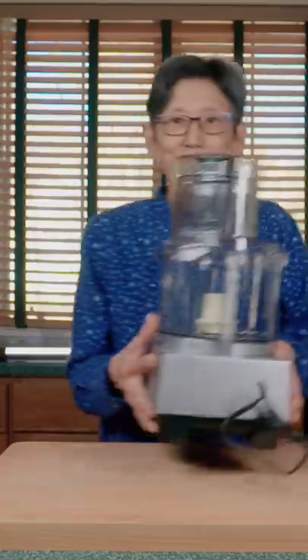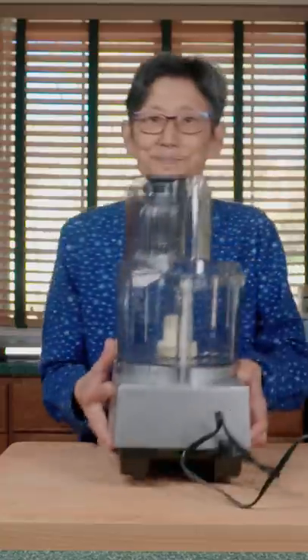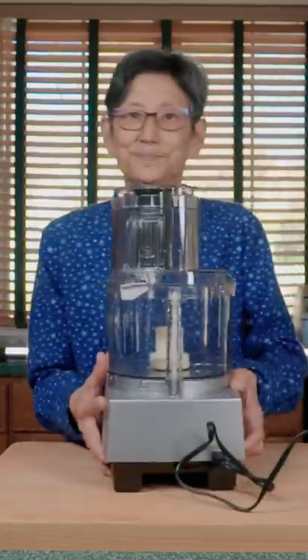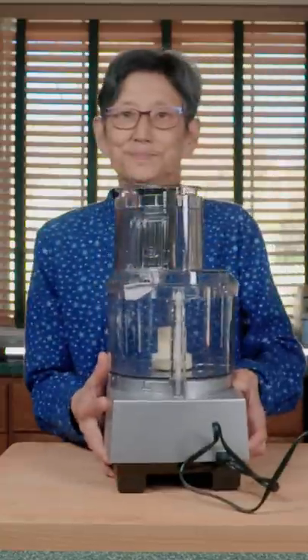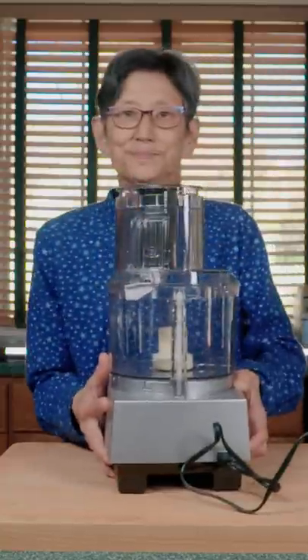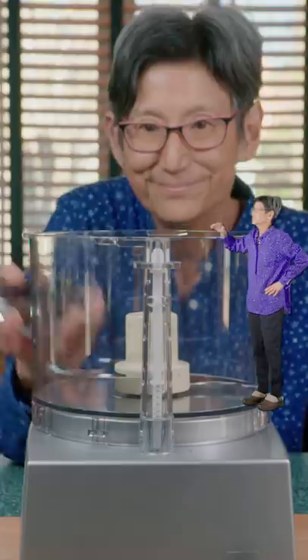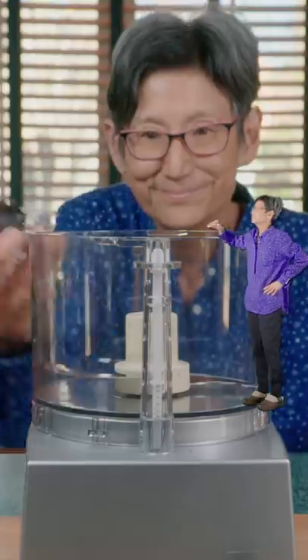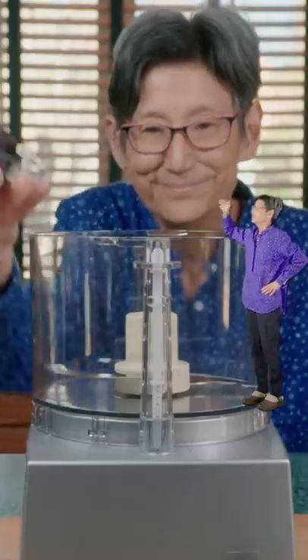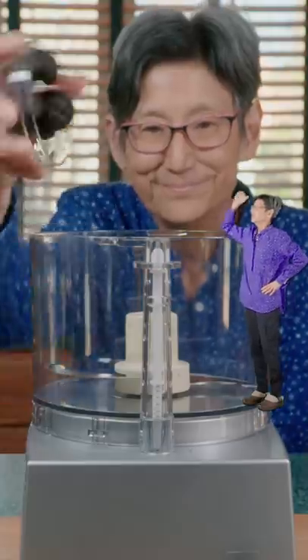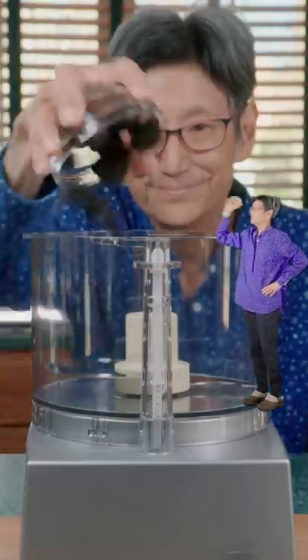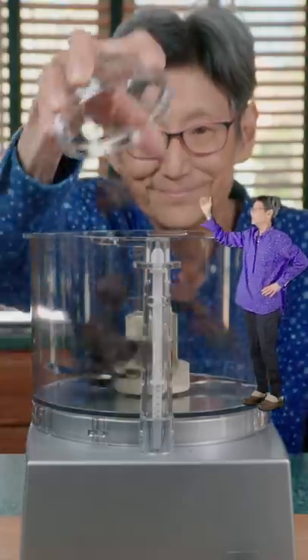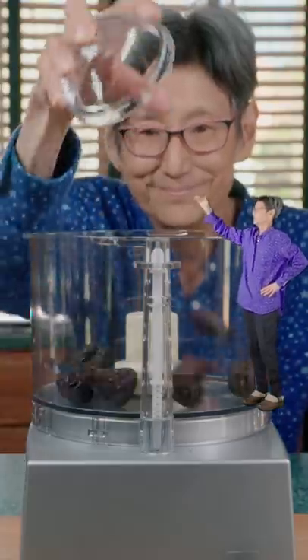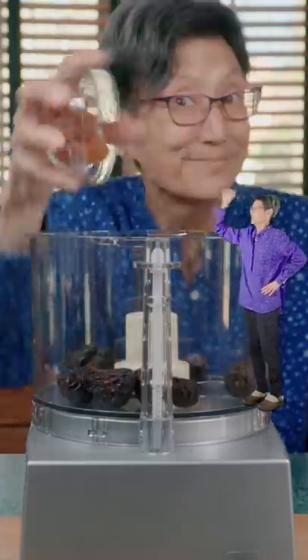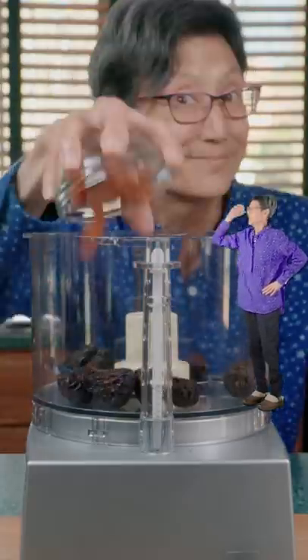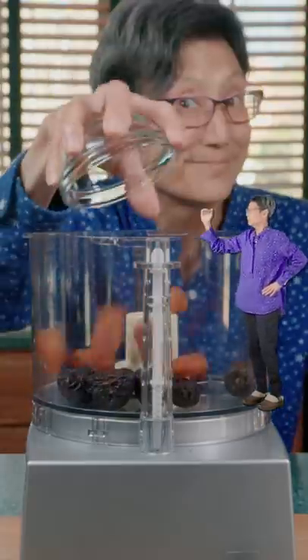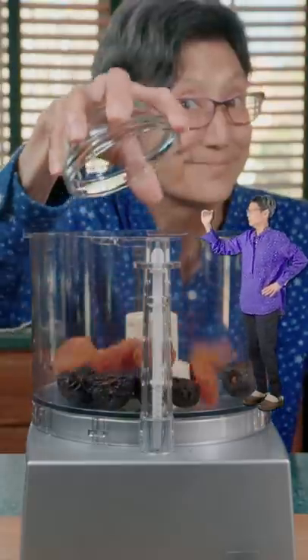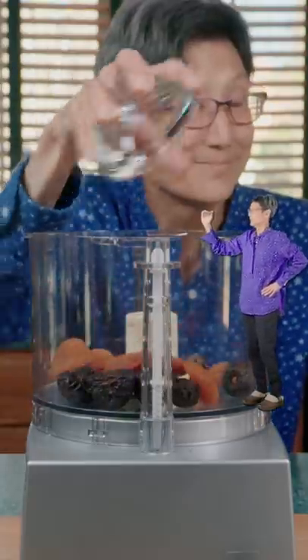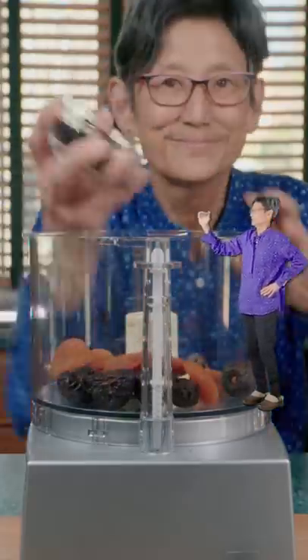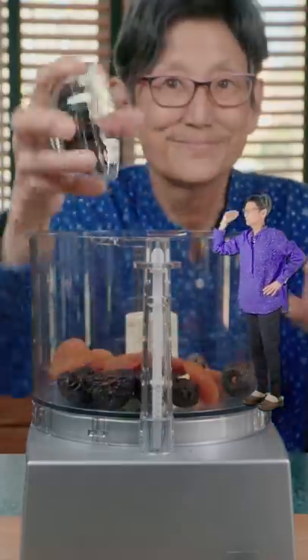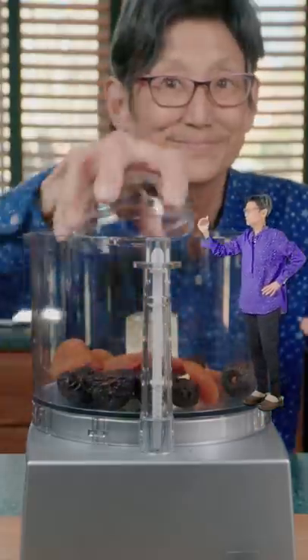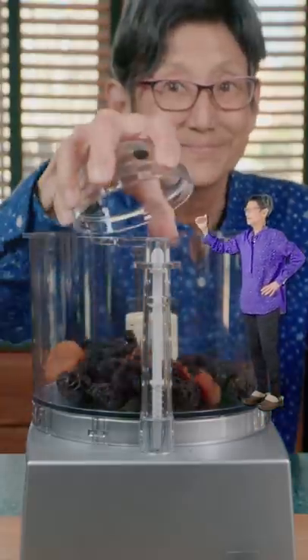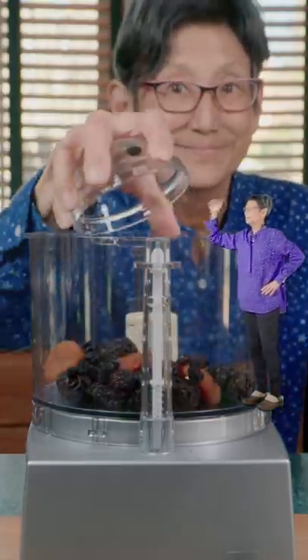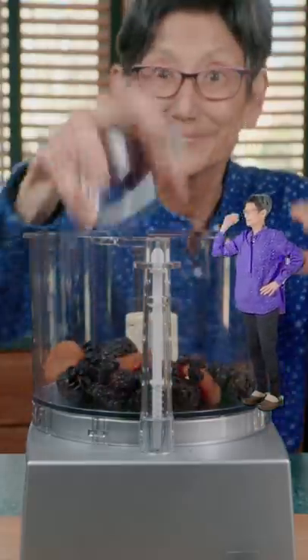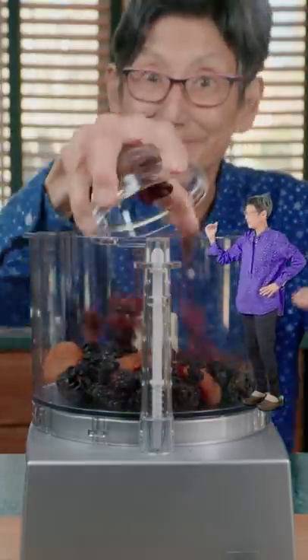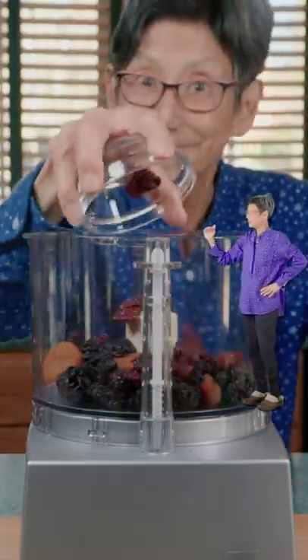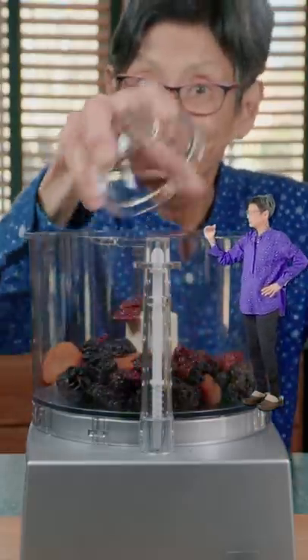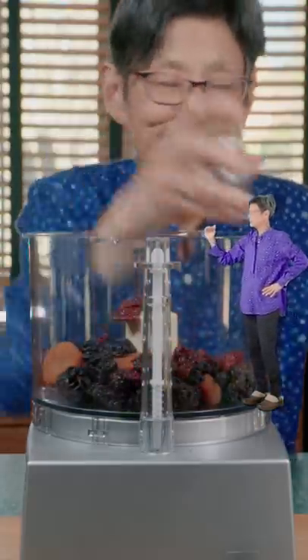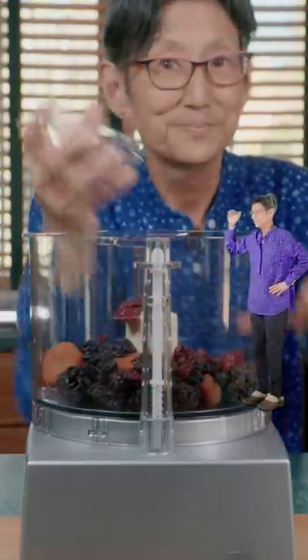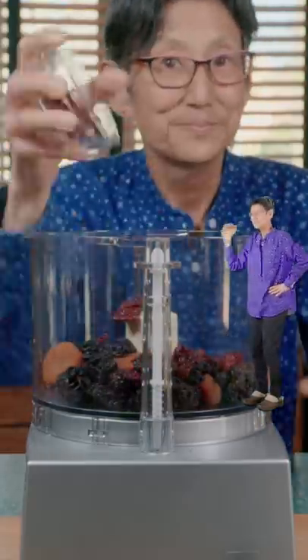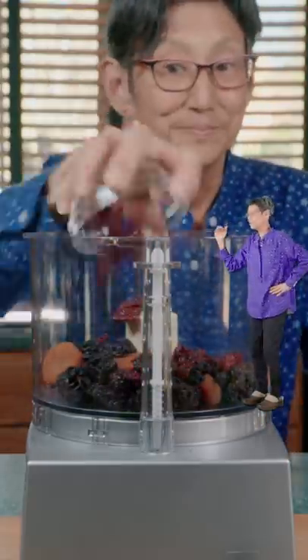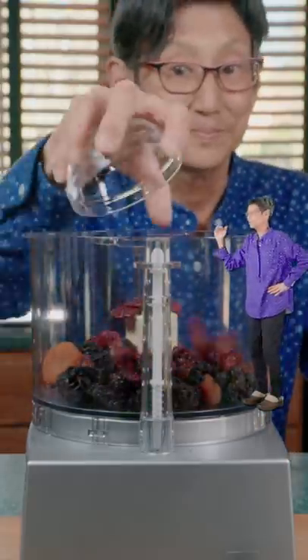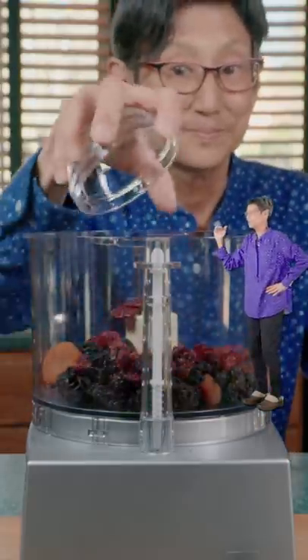Food processor. Add in figs, apricots, blueberries, cranberries, and cherries.